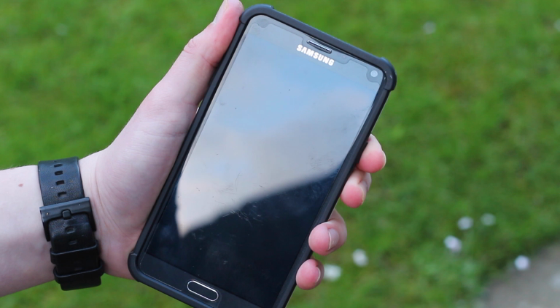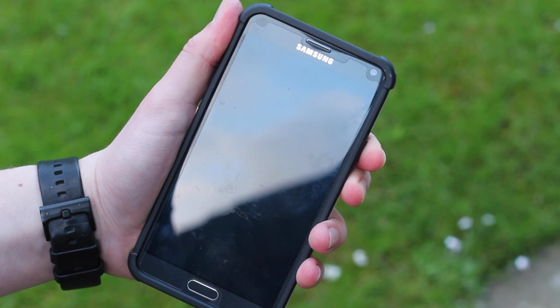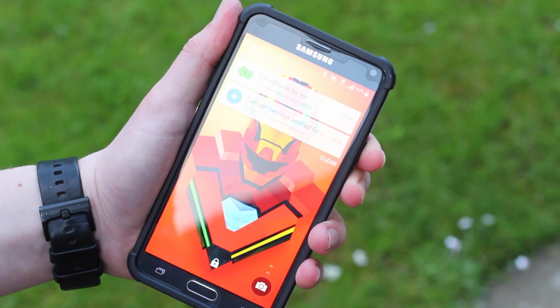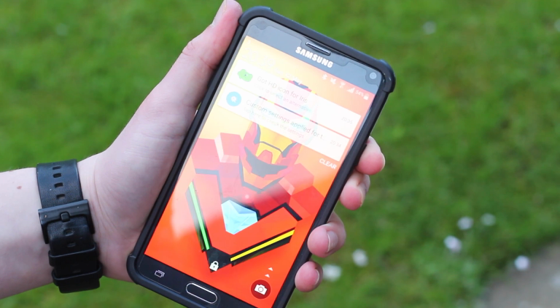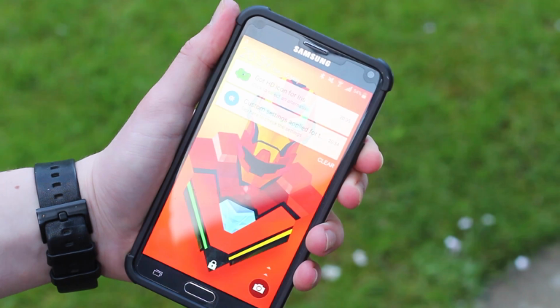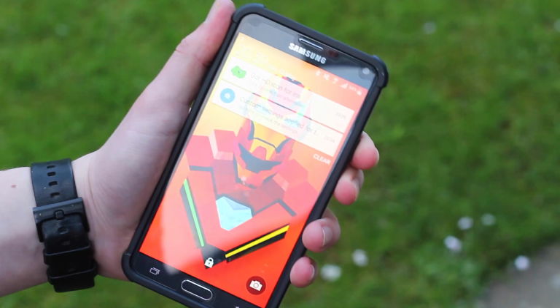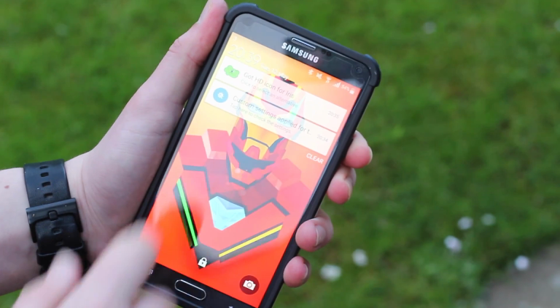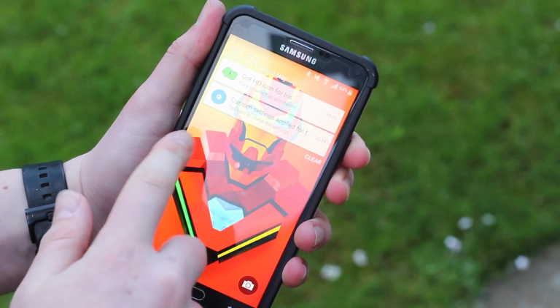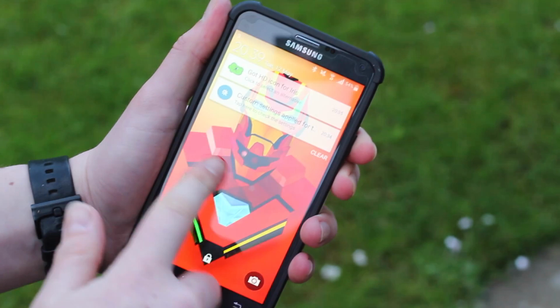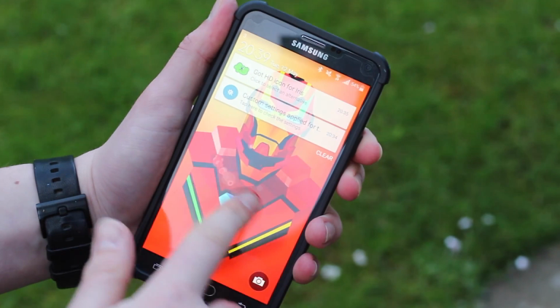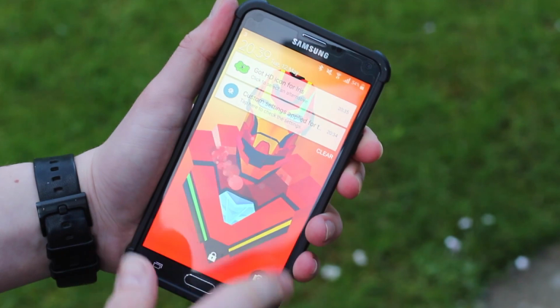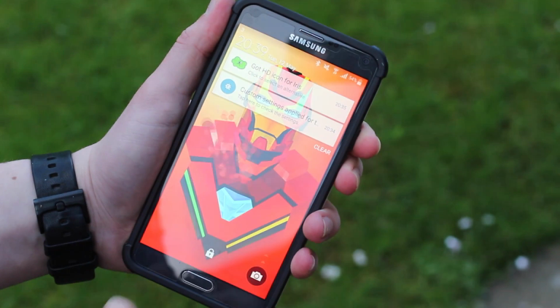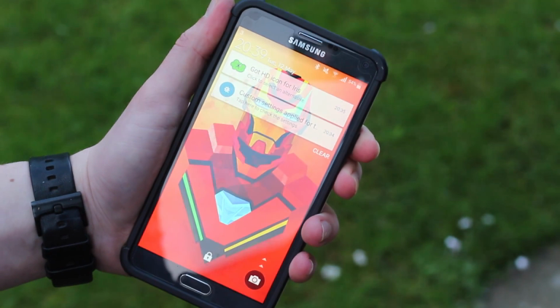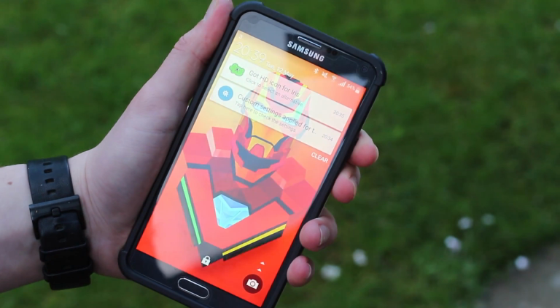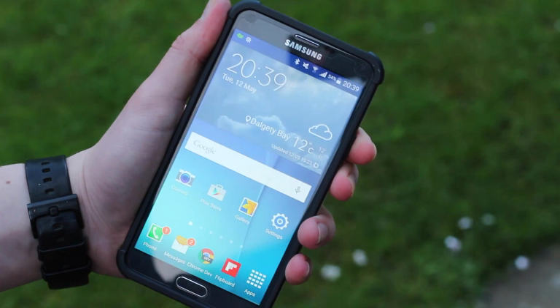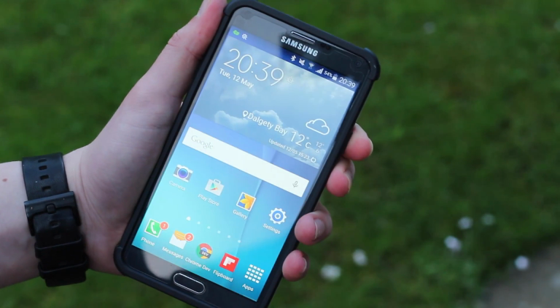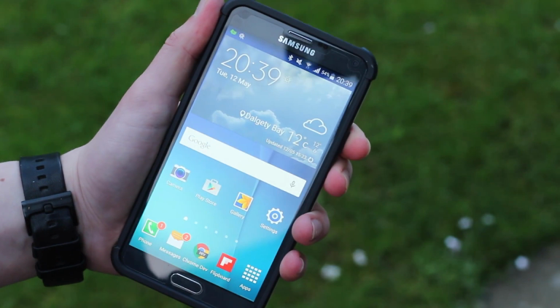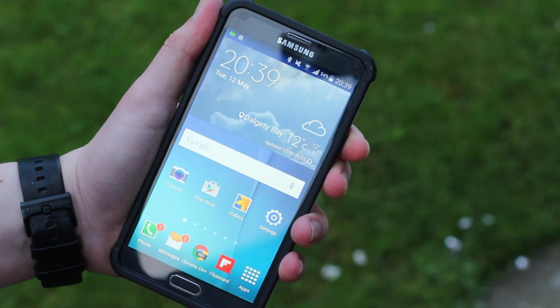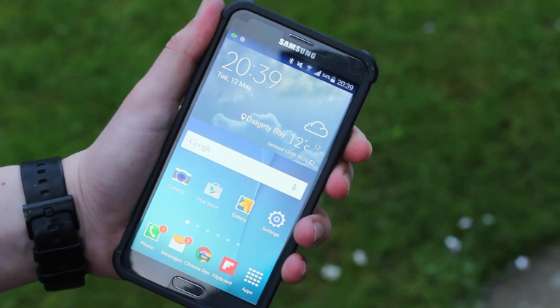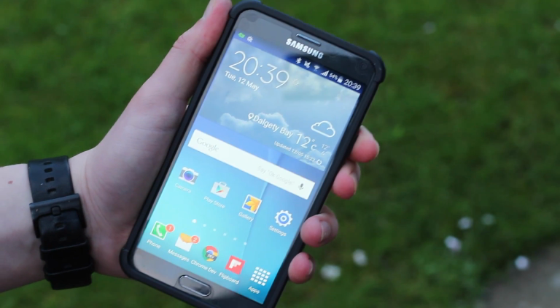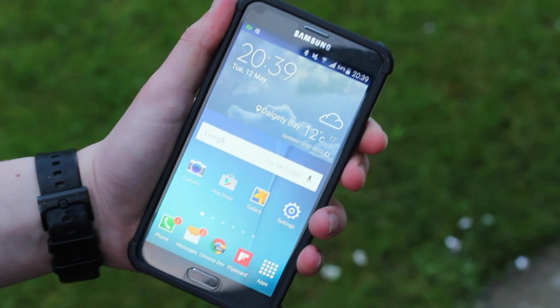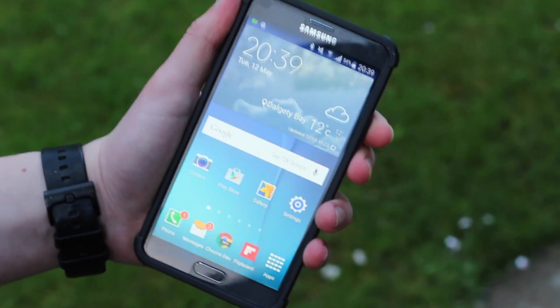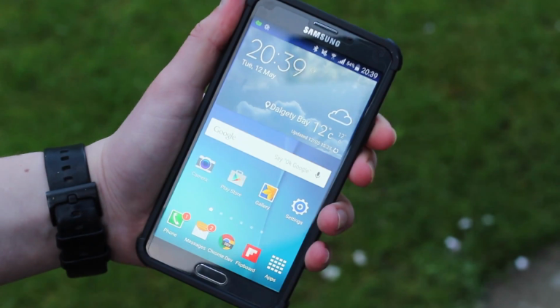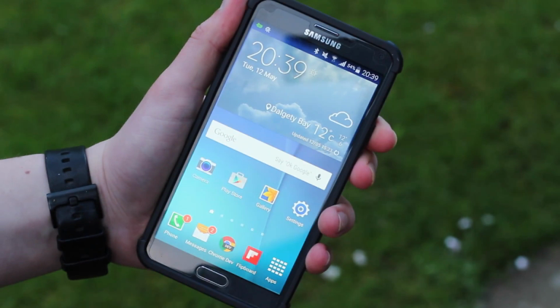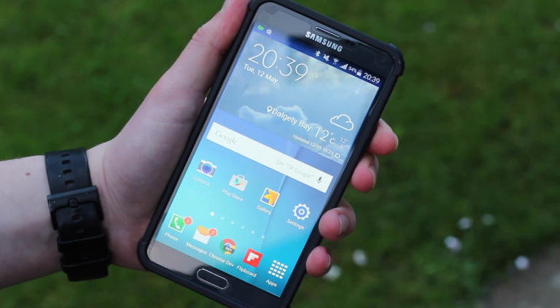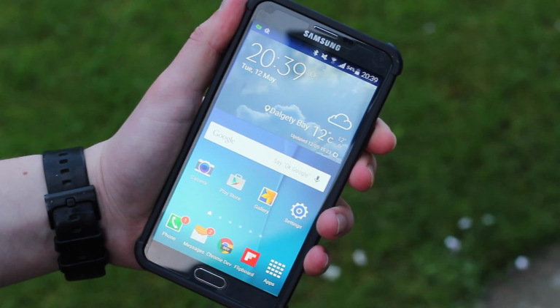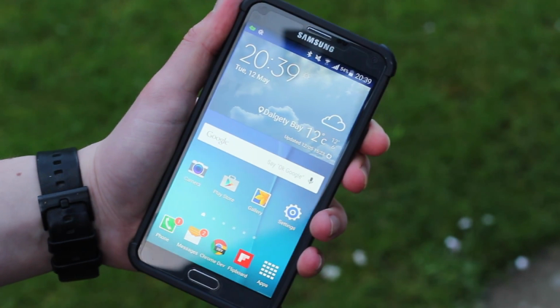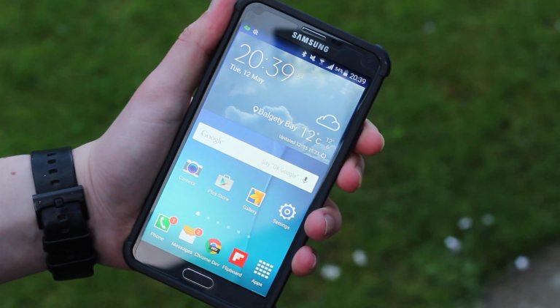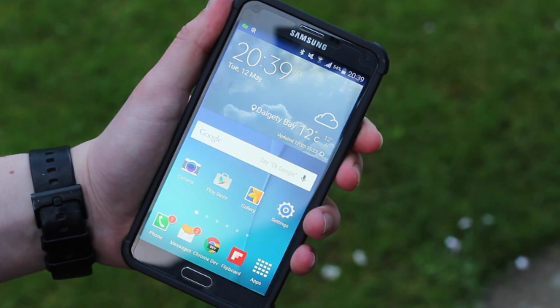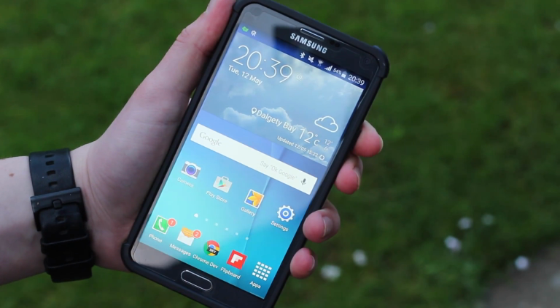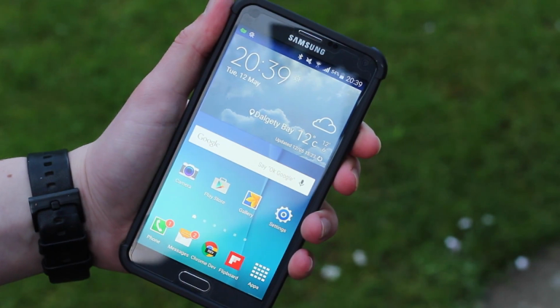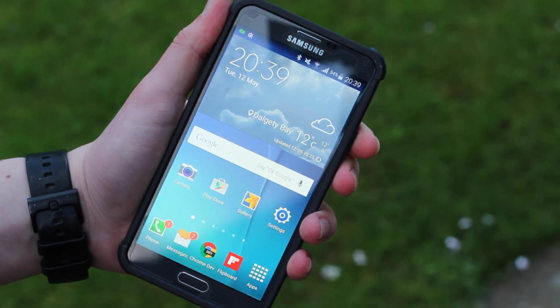Hey, what's up everyone! Today I'm doing a top 10 apps of May 2015, so let's get into it.